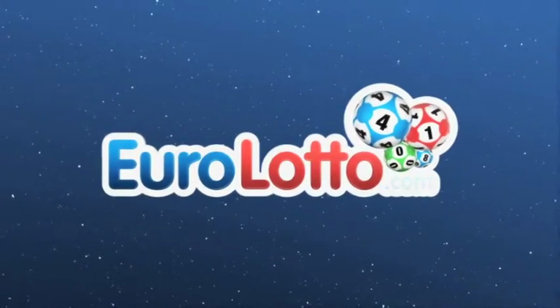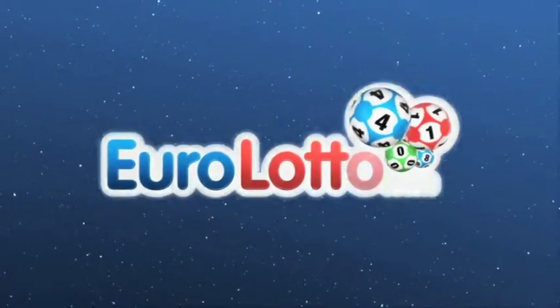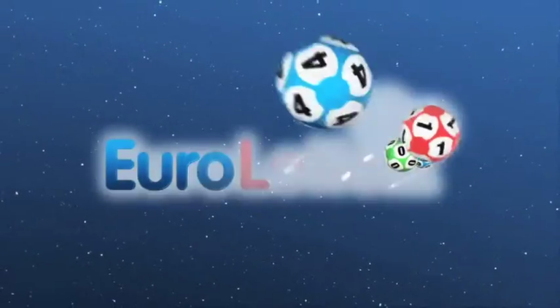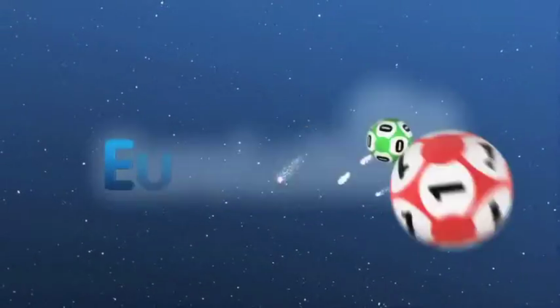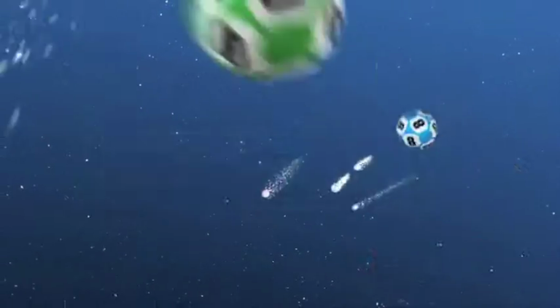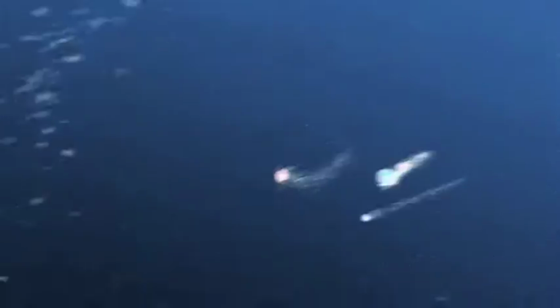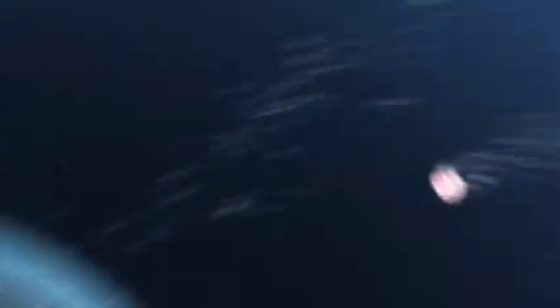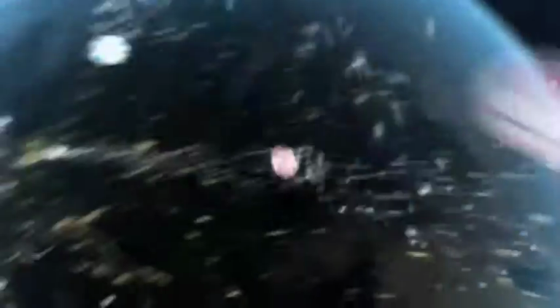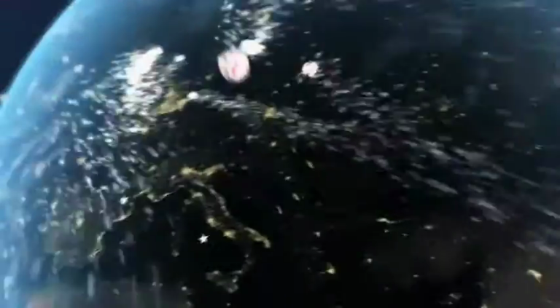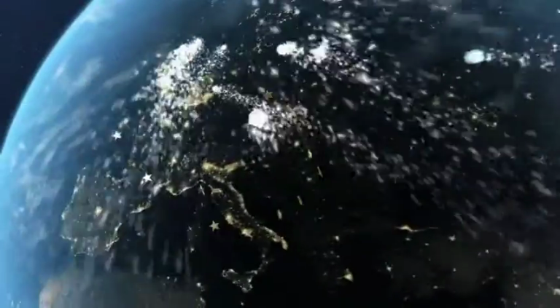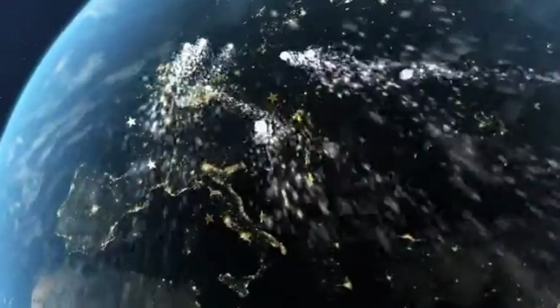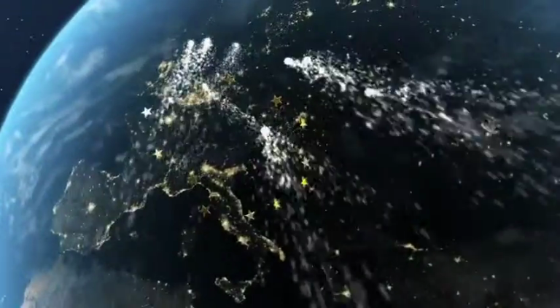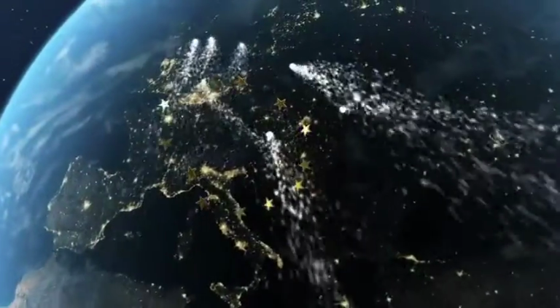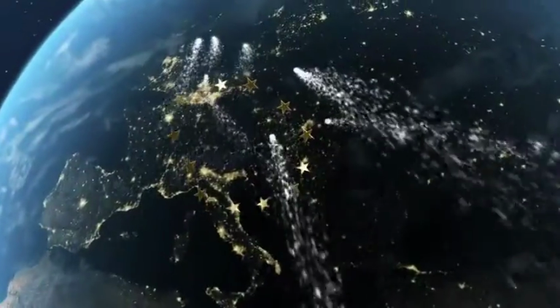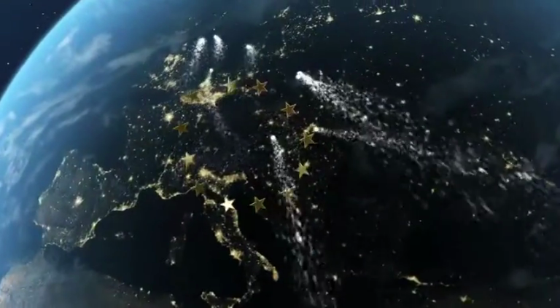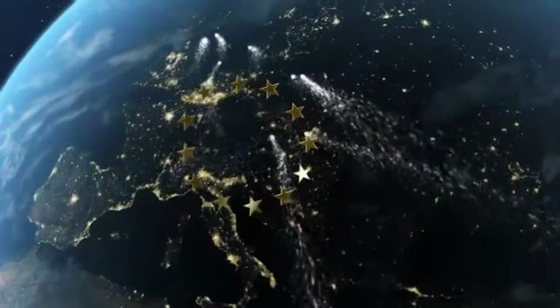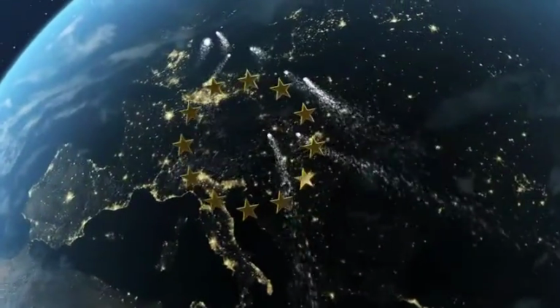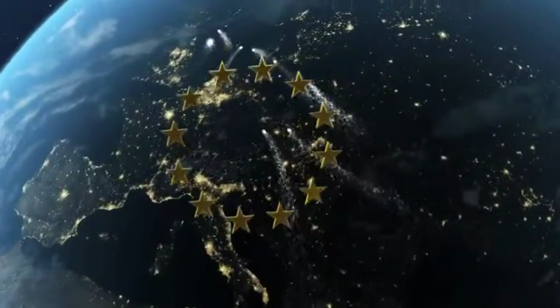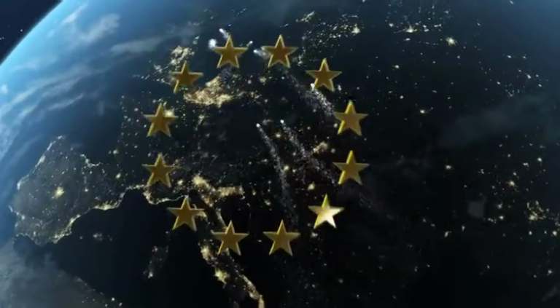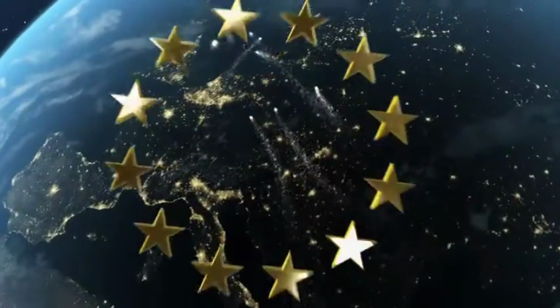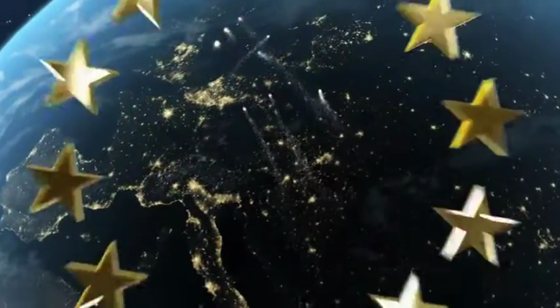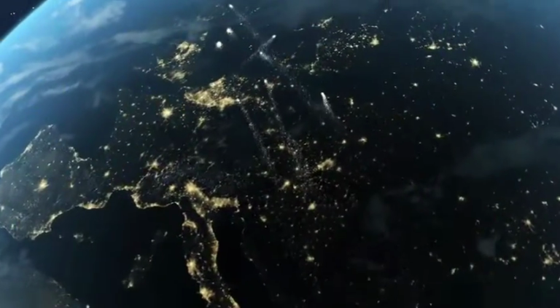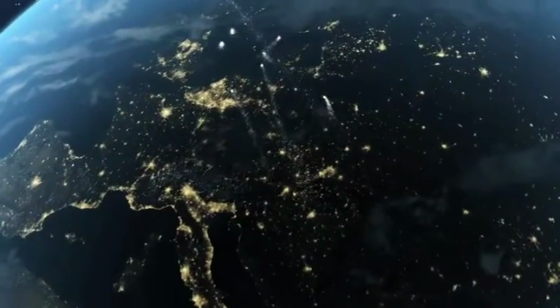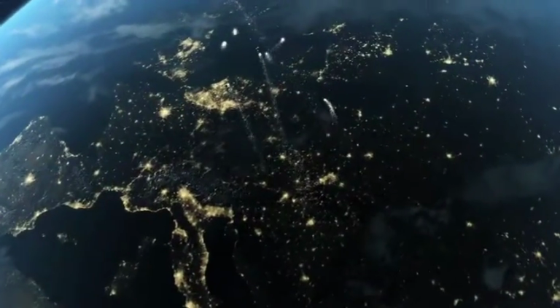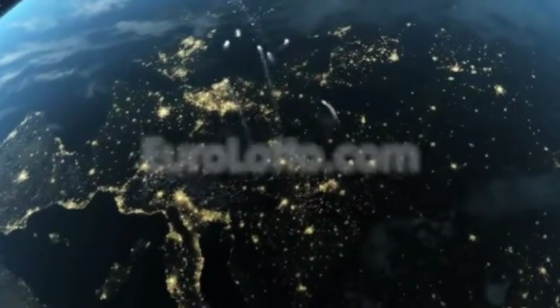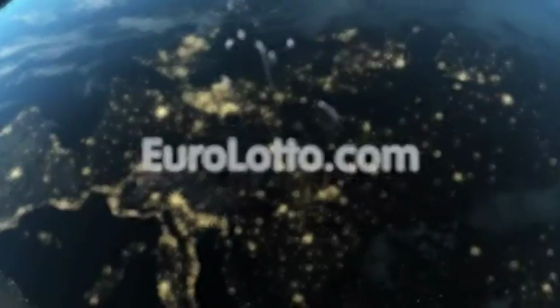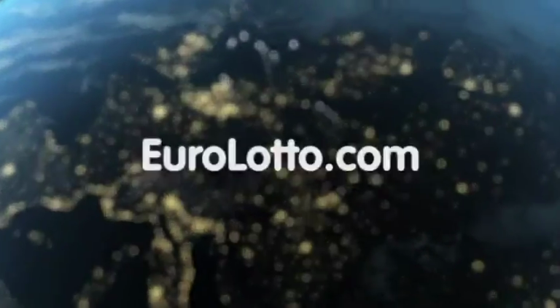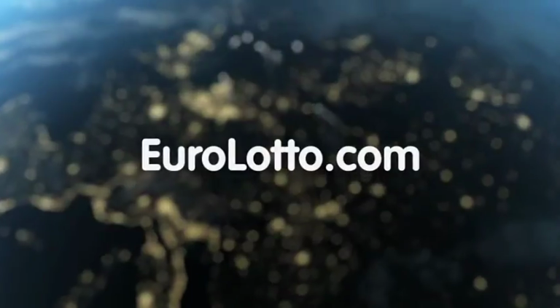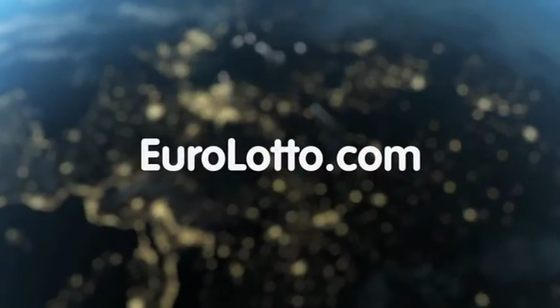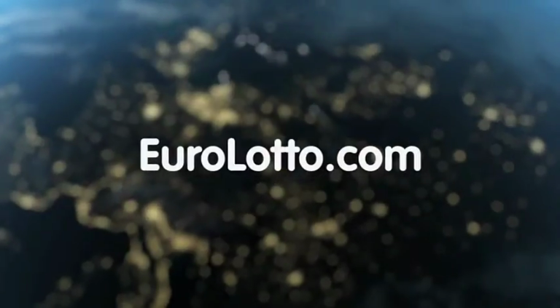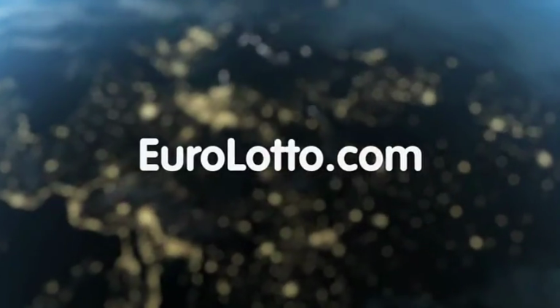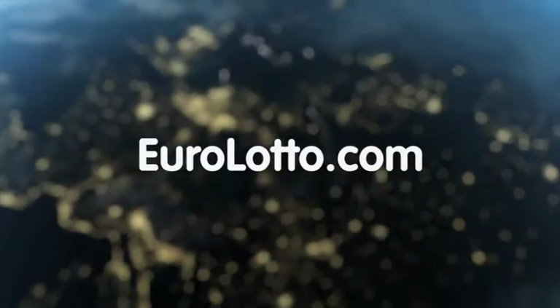That's it from EuroLotto for today. We hope tonight has been a lucky one for you and look forward to seeing you again tomorrow. Same time, same place.